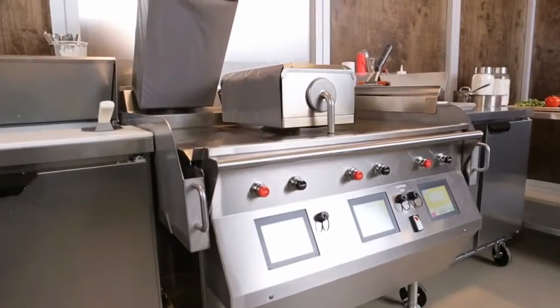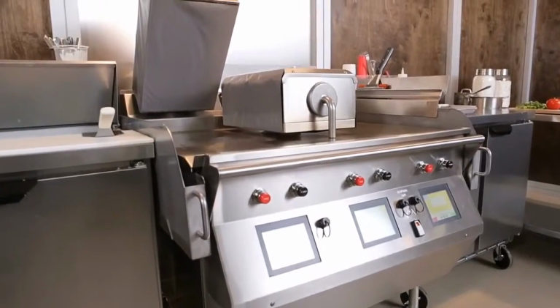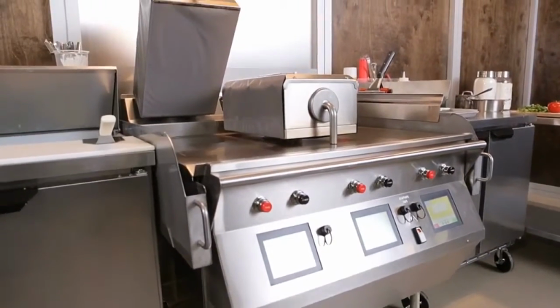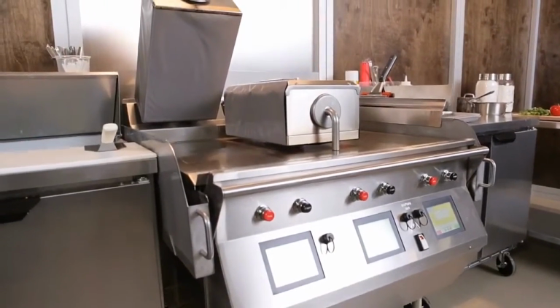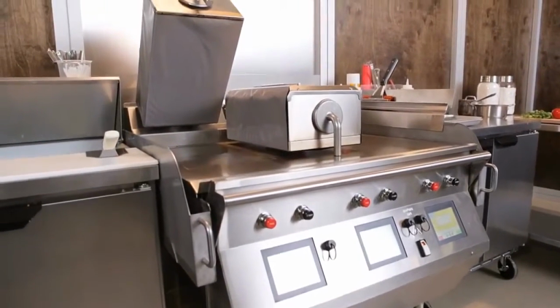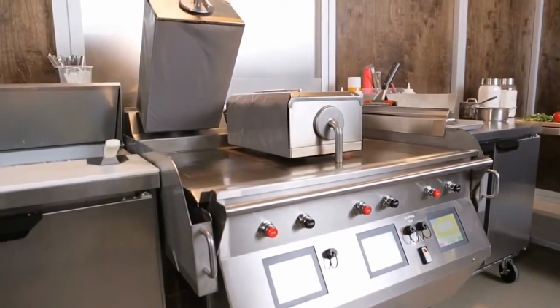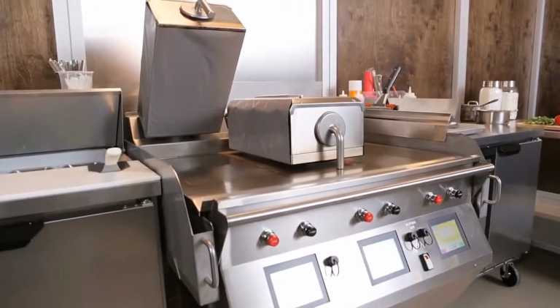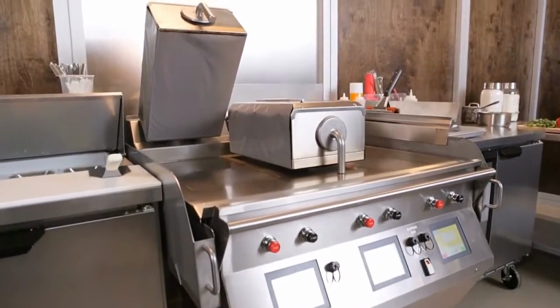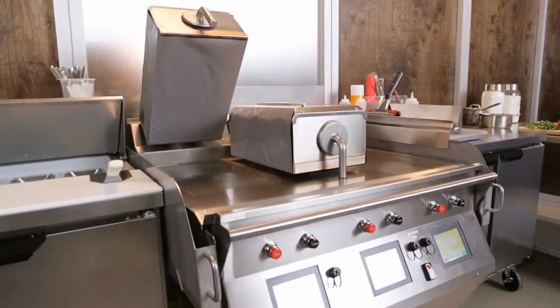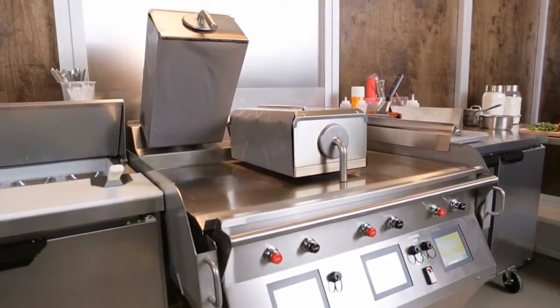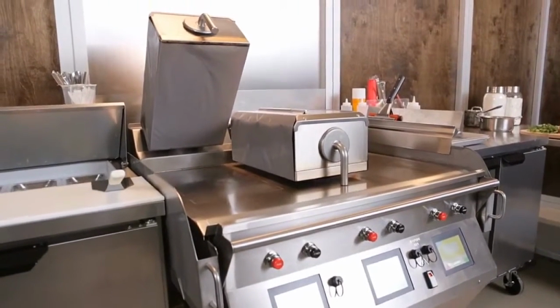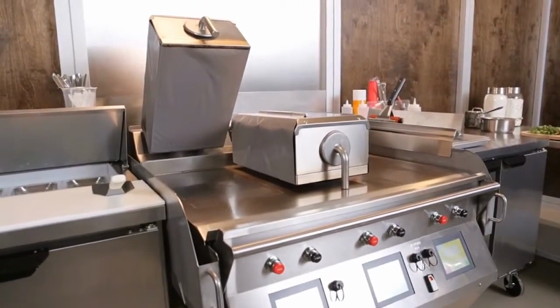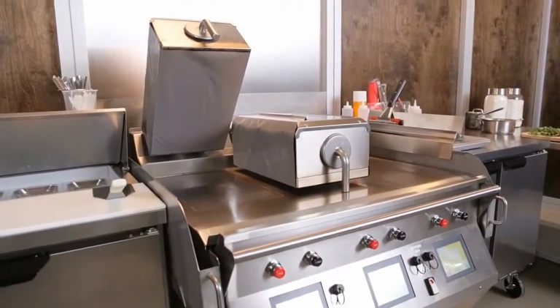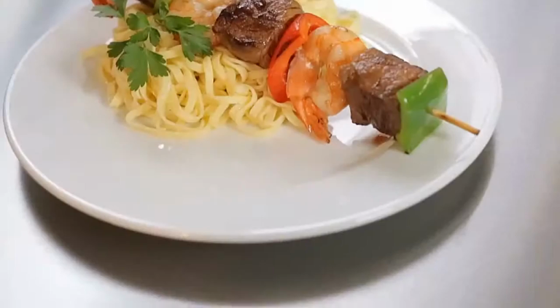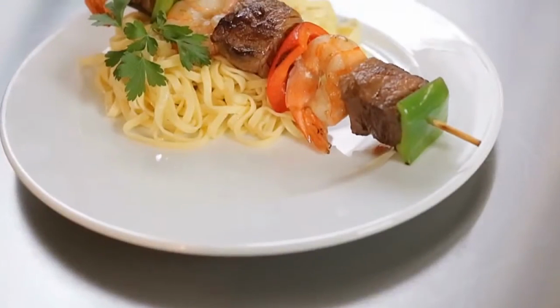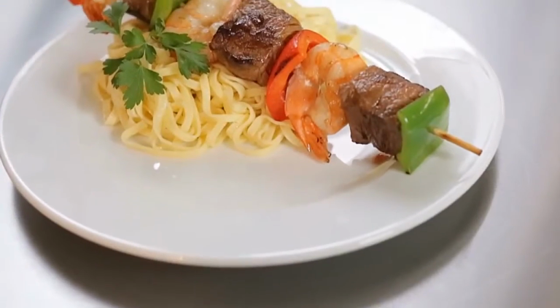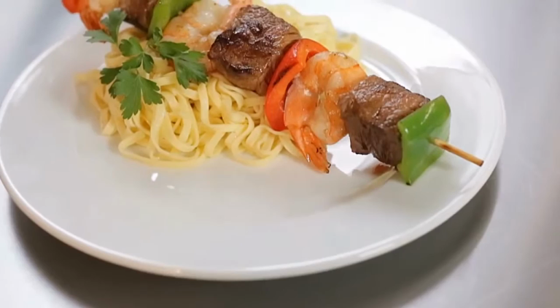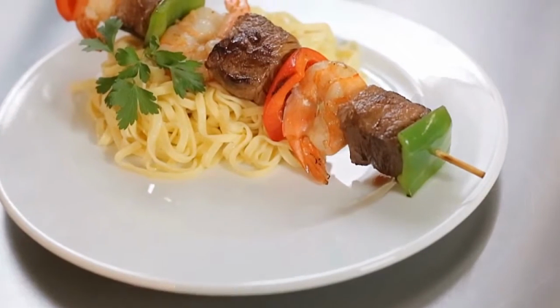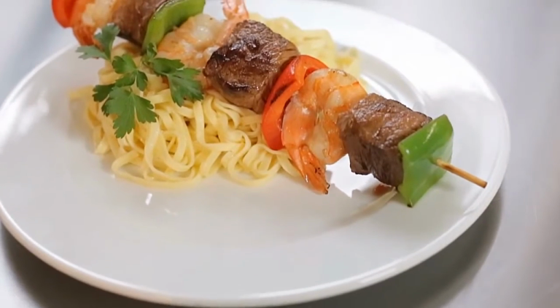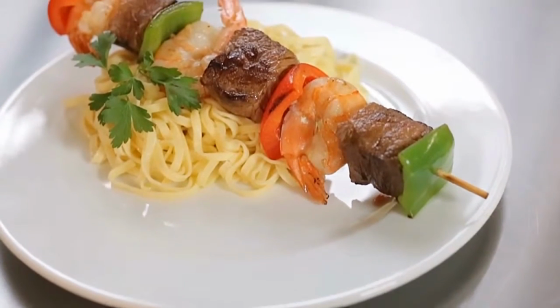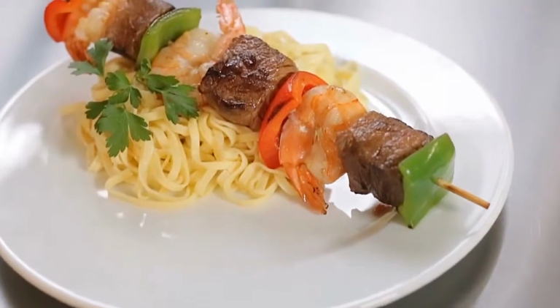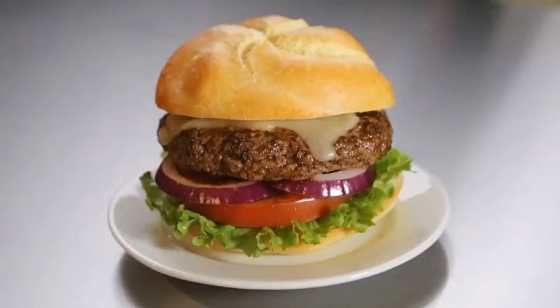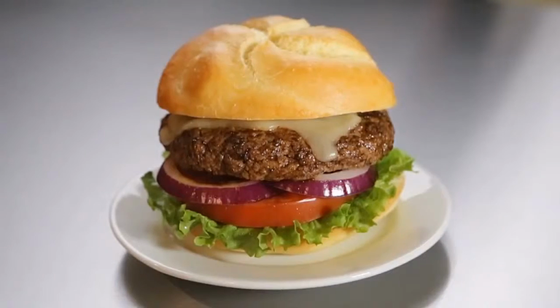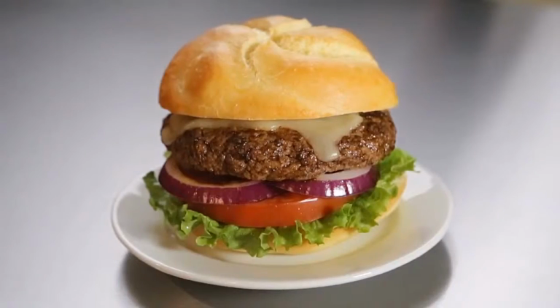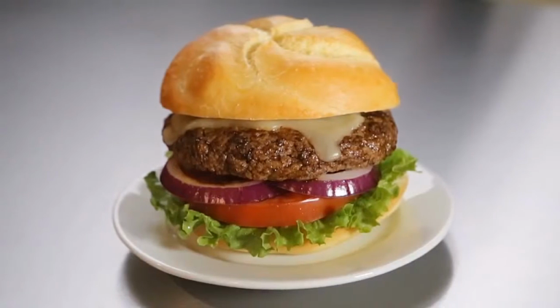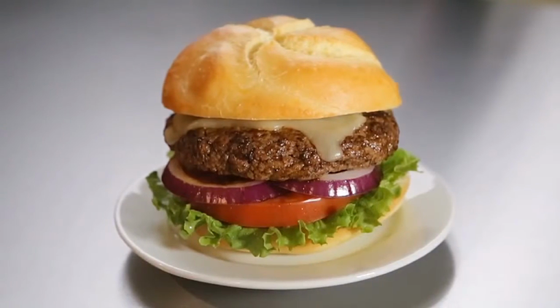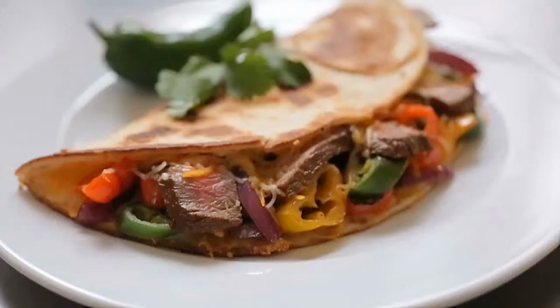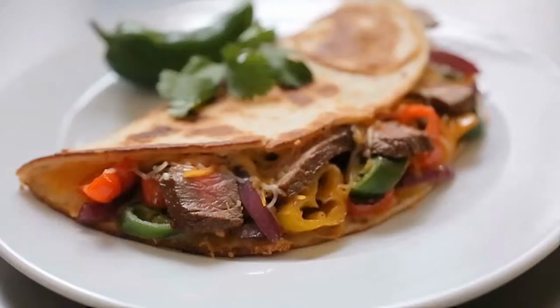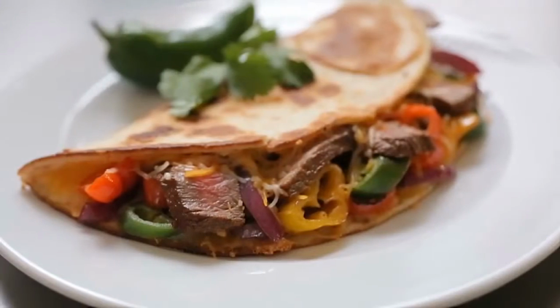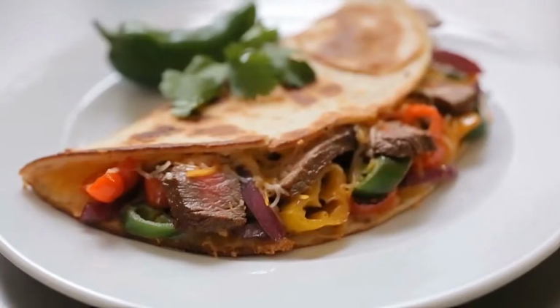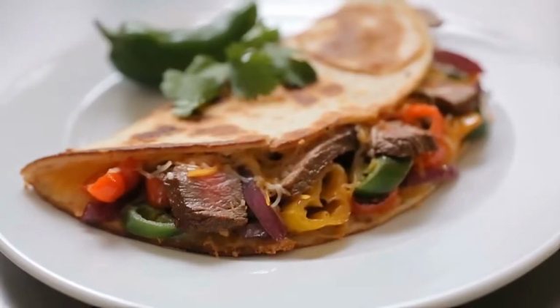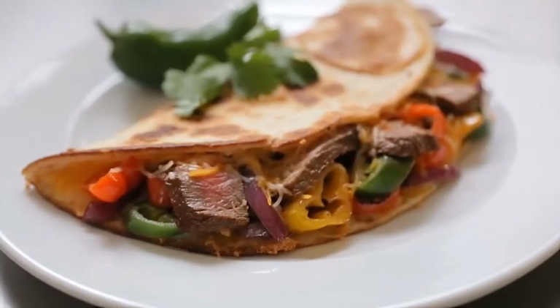I think the Crown Series grill gives the customer the ability to cook a food-safe, consistent, delicious product every time.